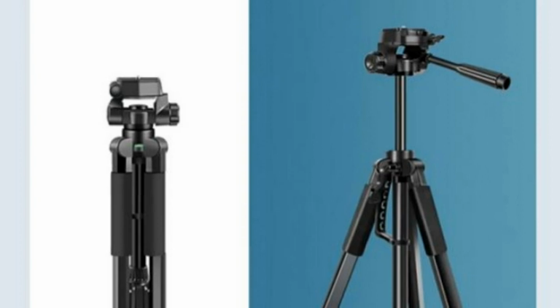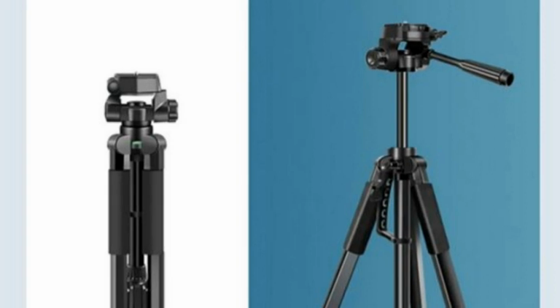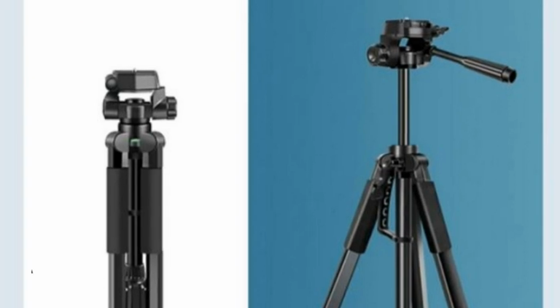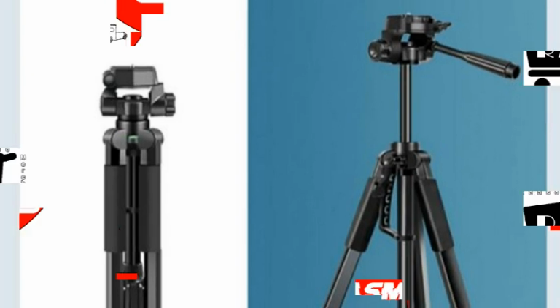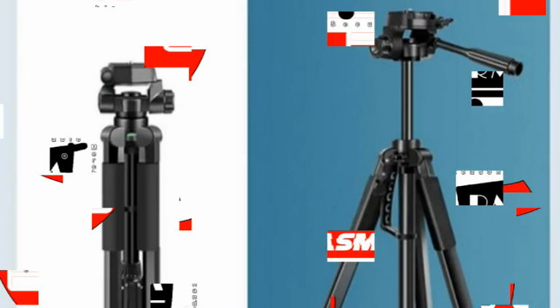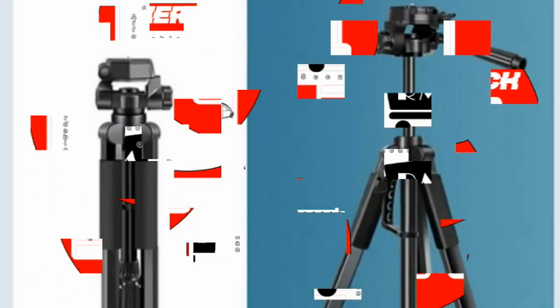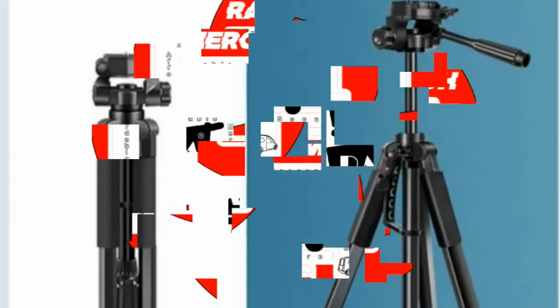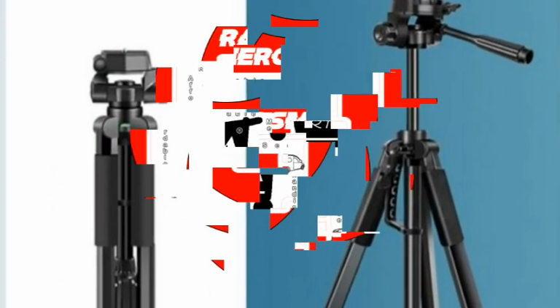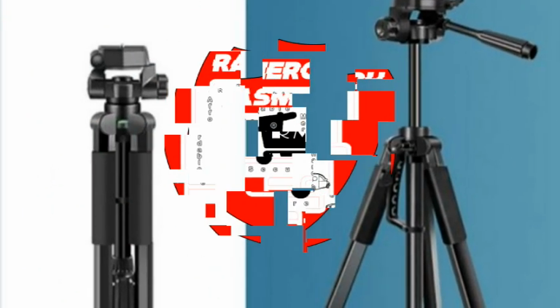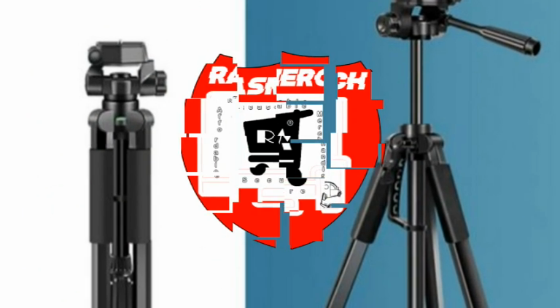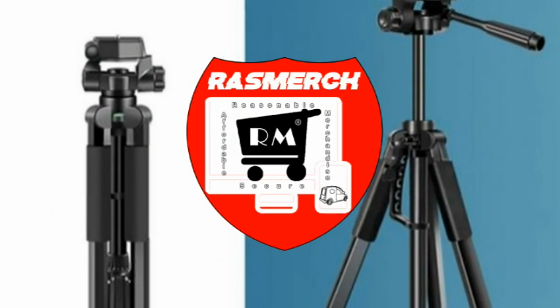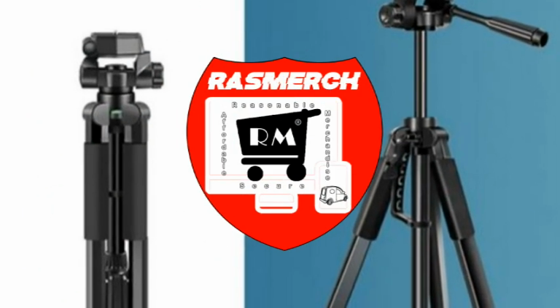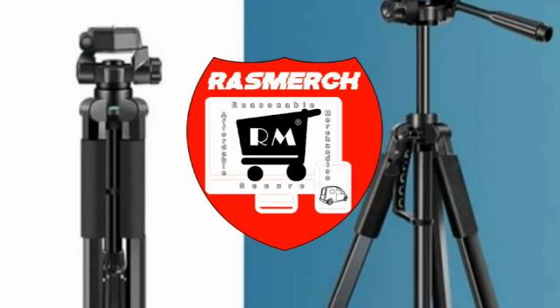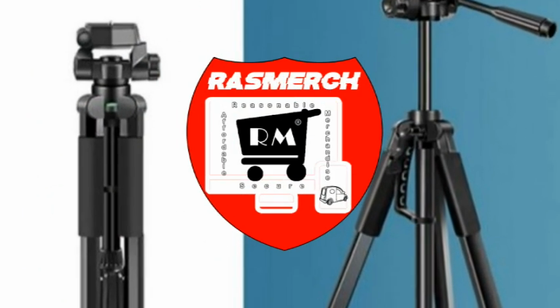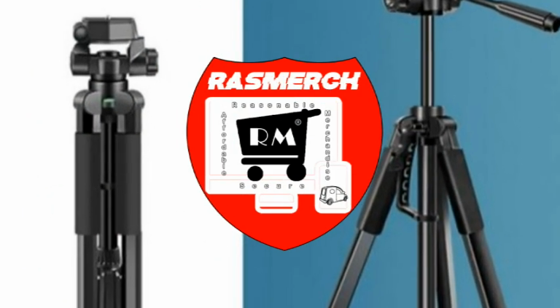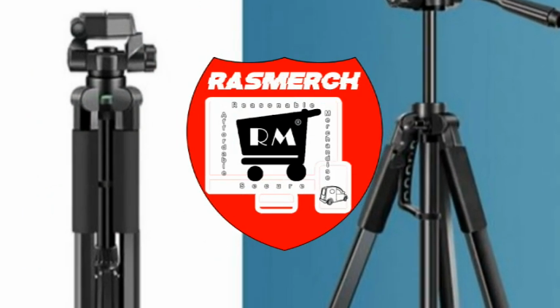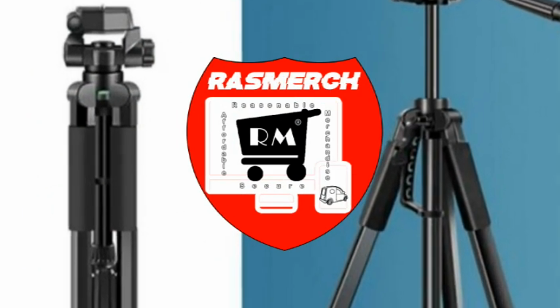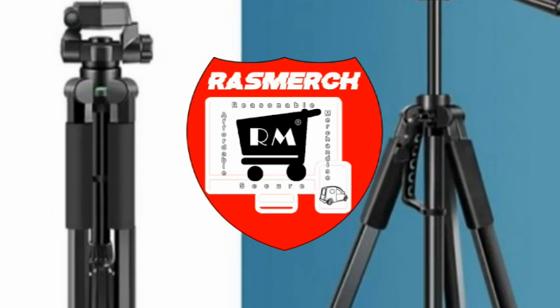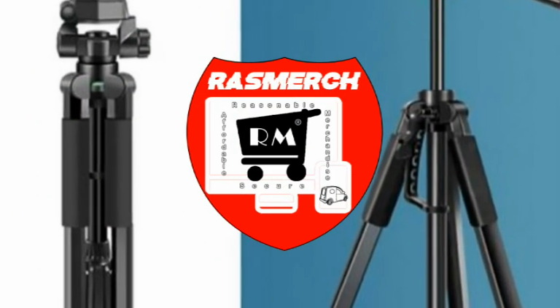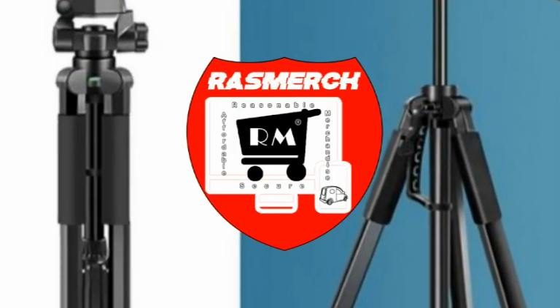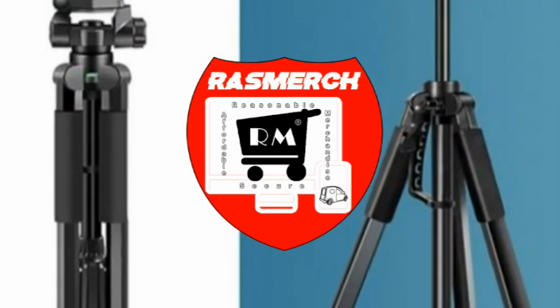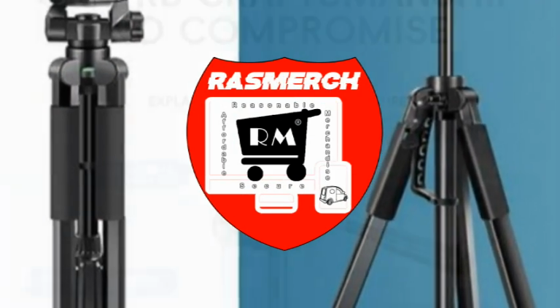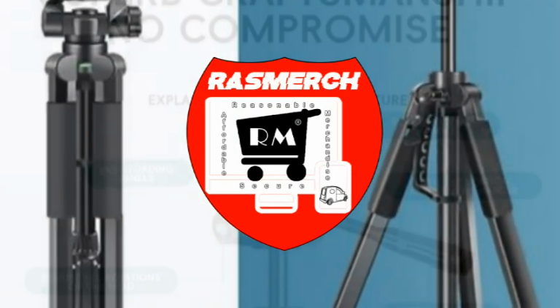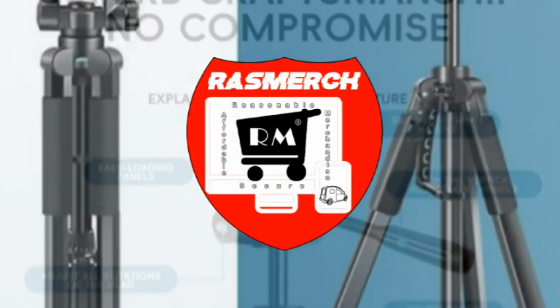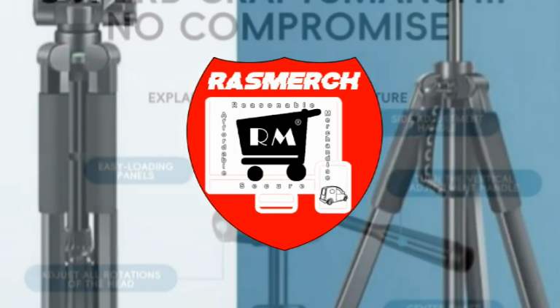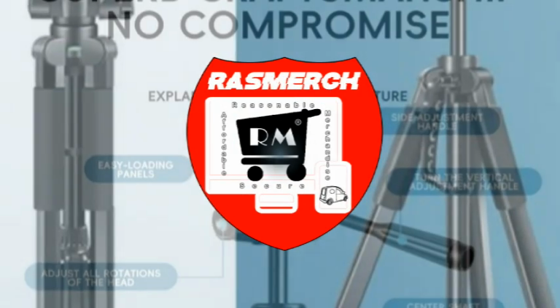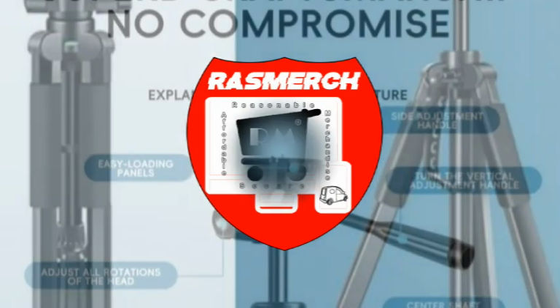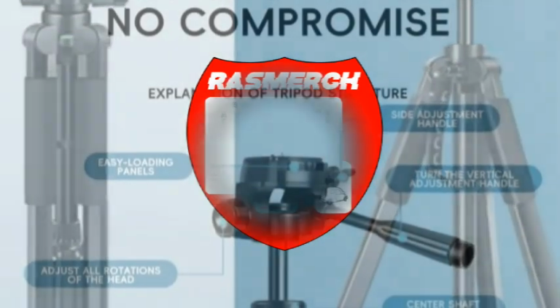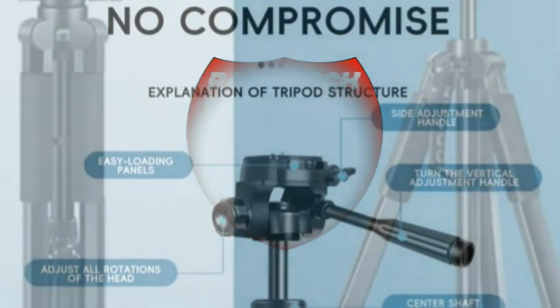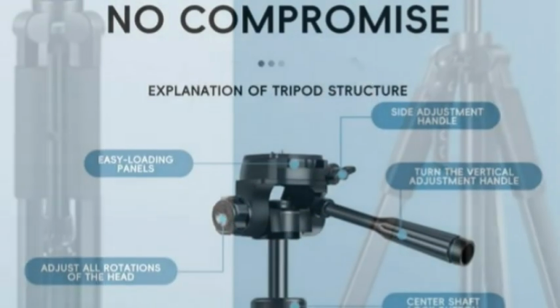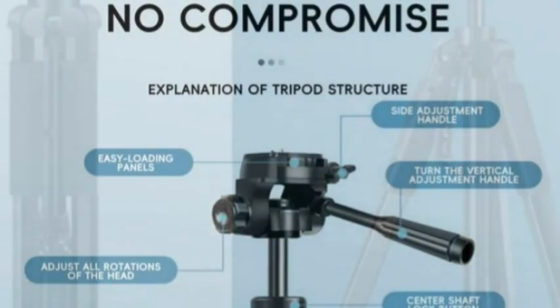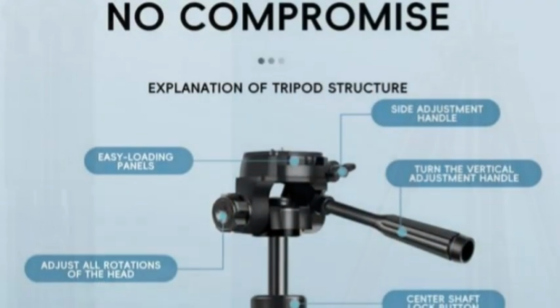Welcome to Razmerch.com — your reliable, affordable, and secure merchandise partner with Laz.